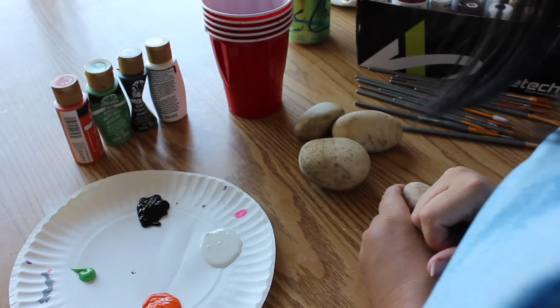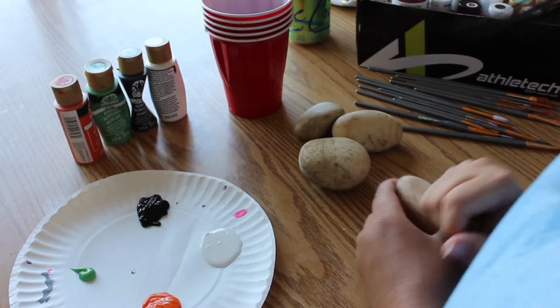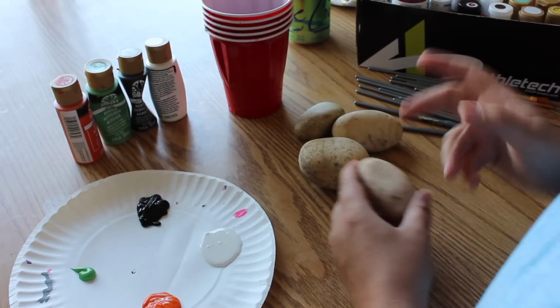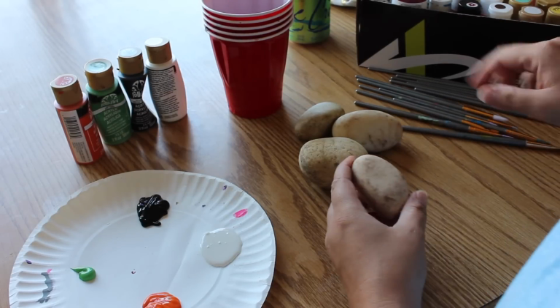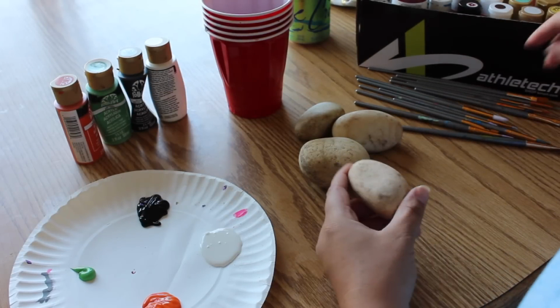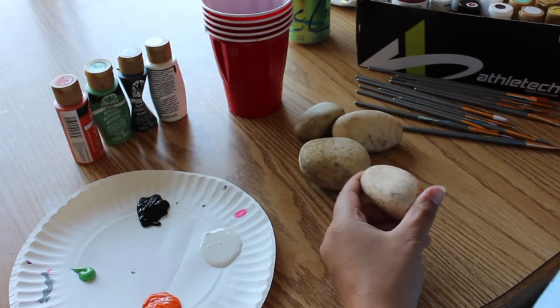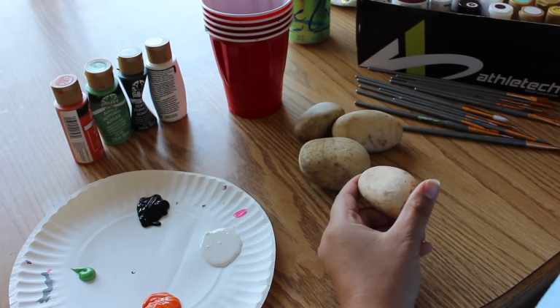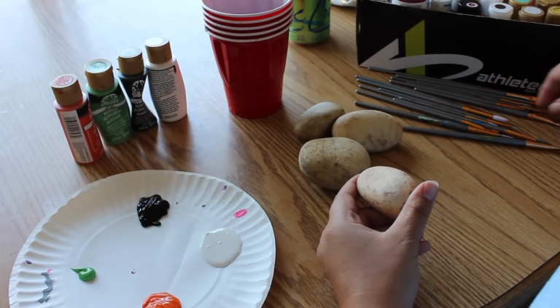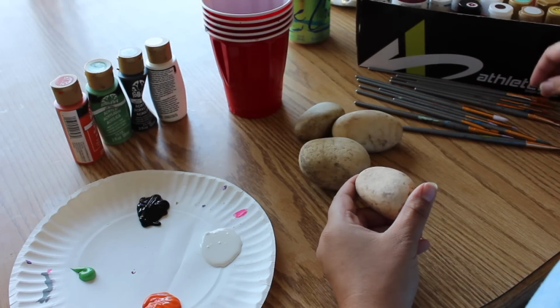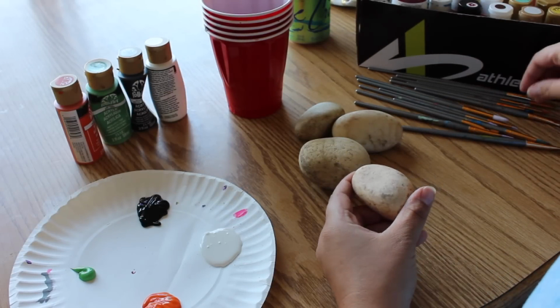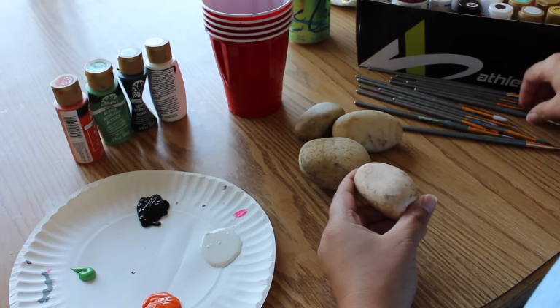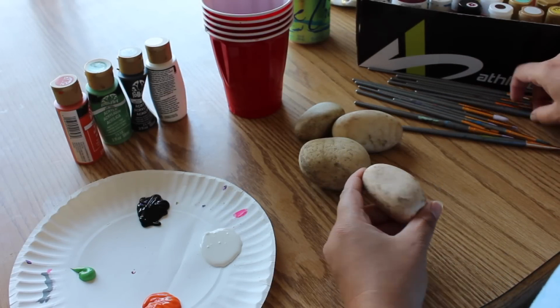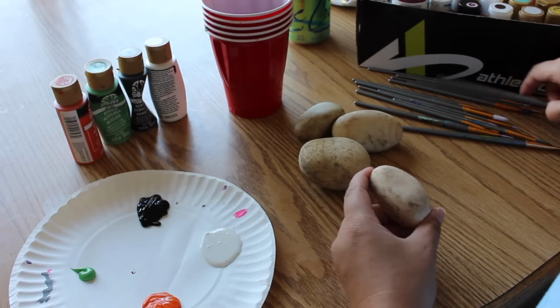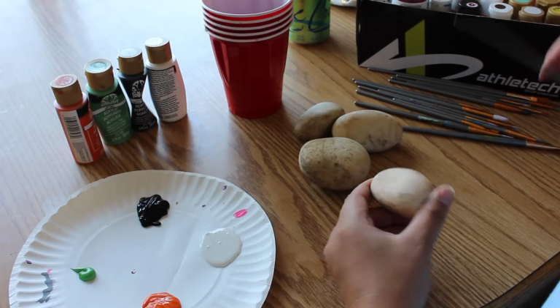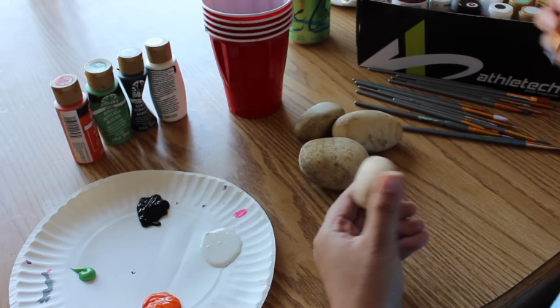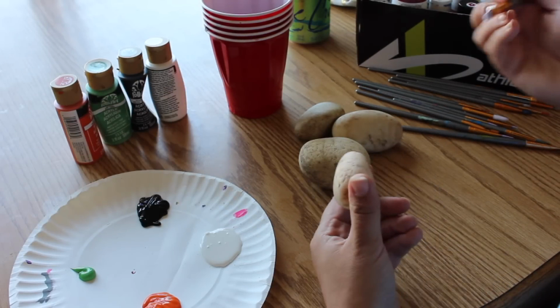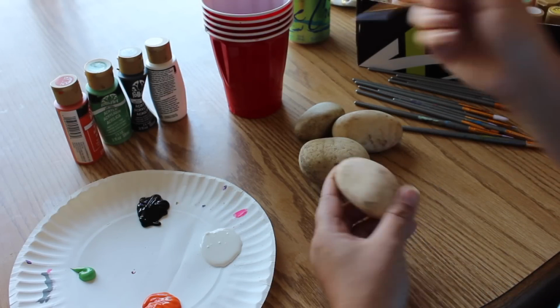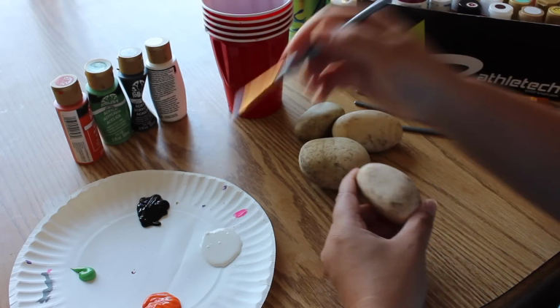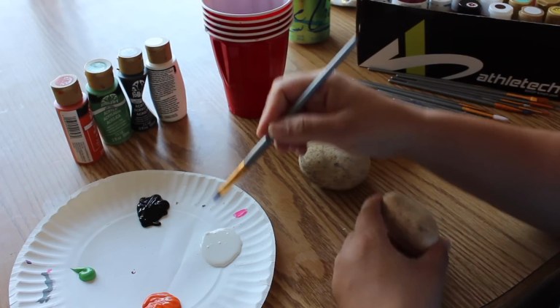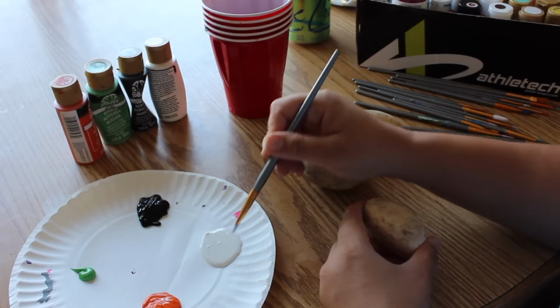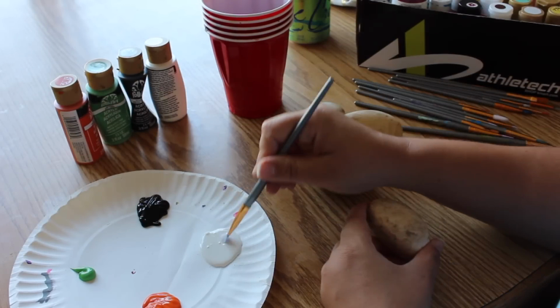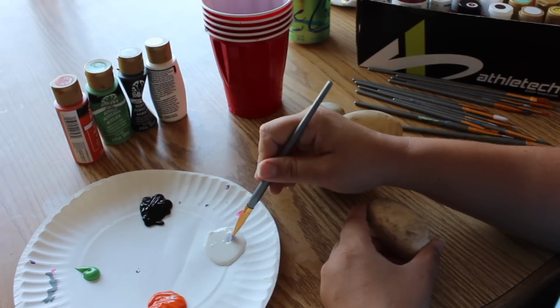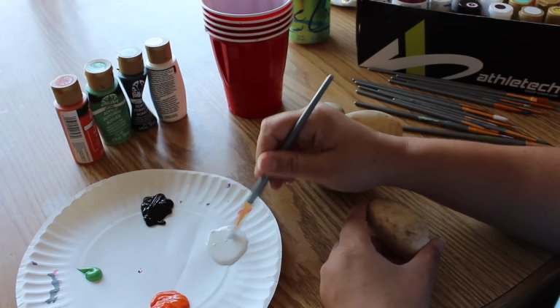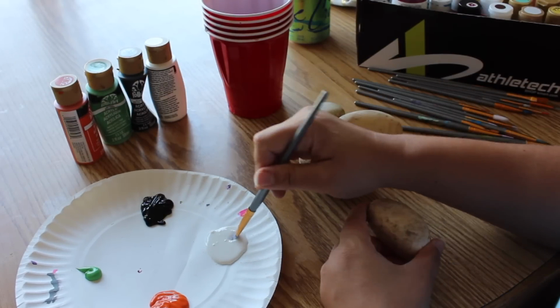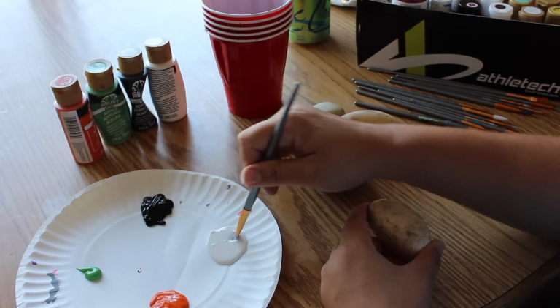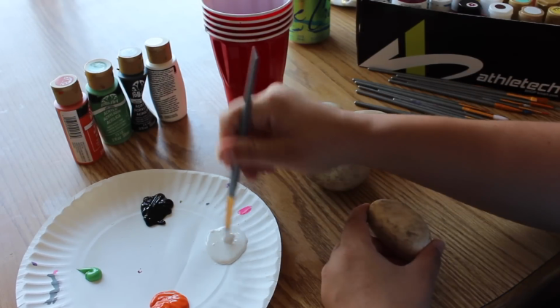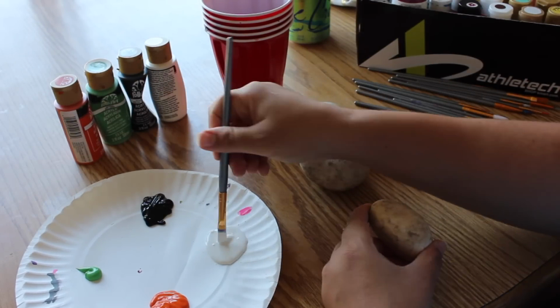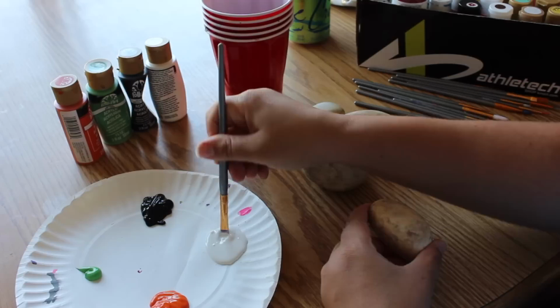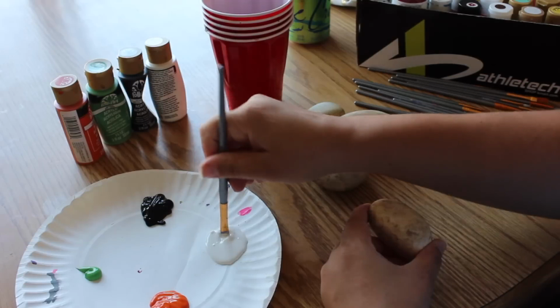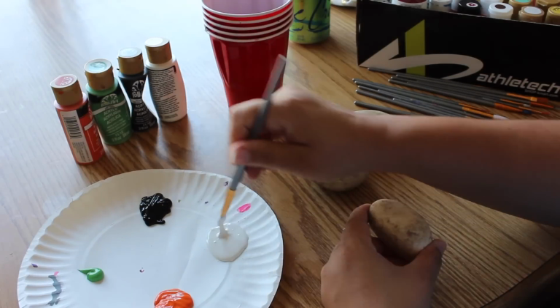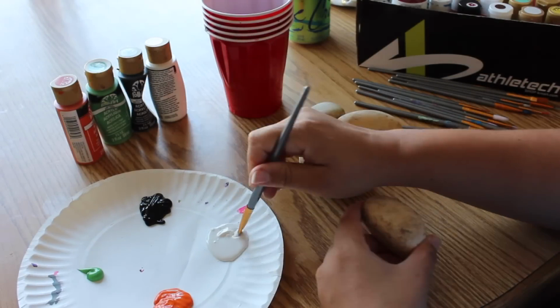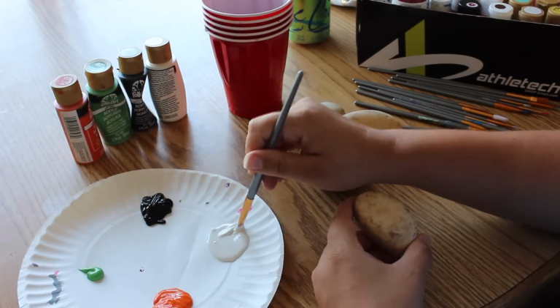Hey guys and welcome to another rock painting video. Today we are going to paint some beautiful Halloween rocks for hiding.